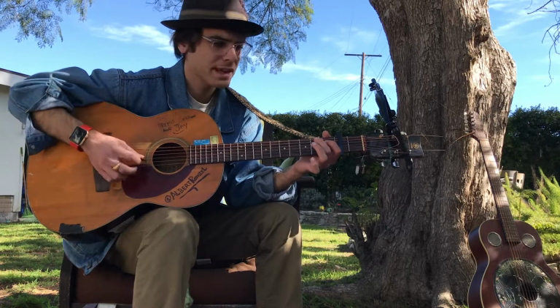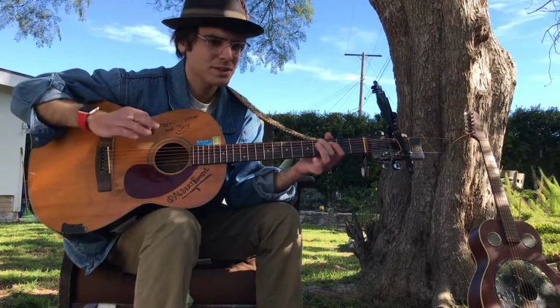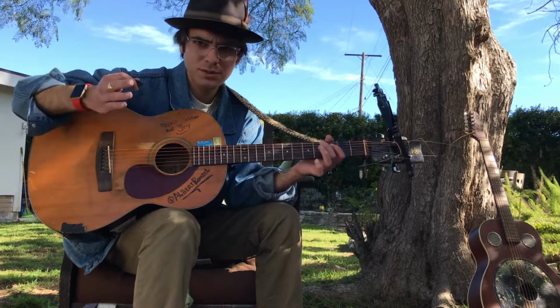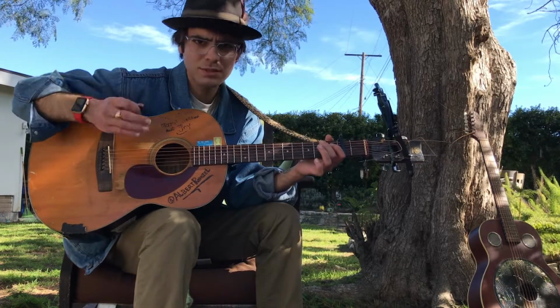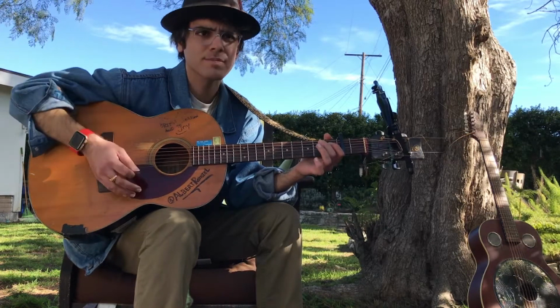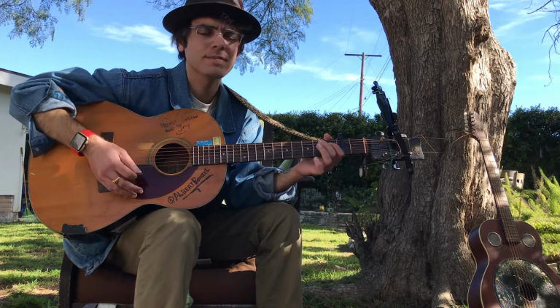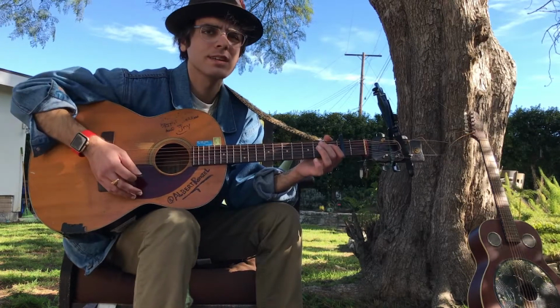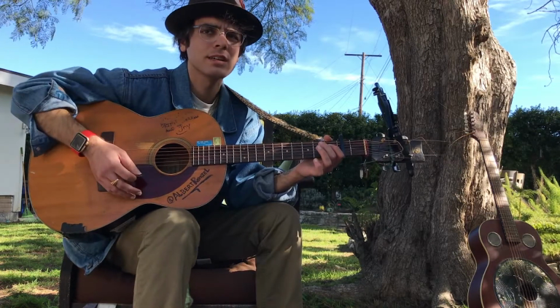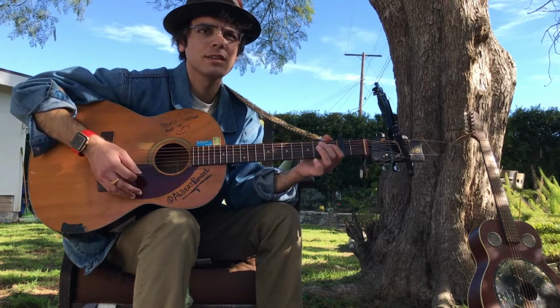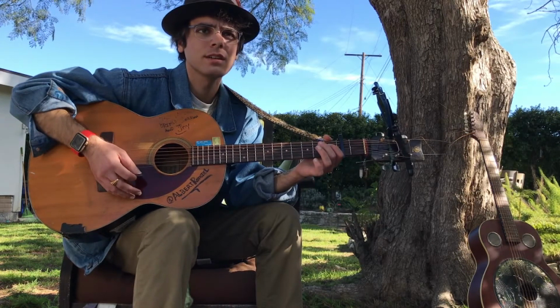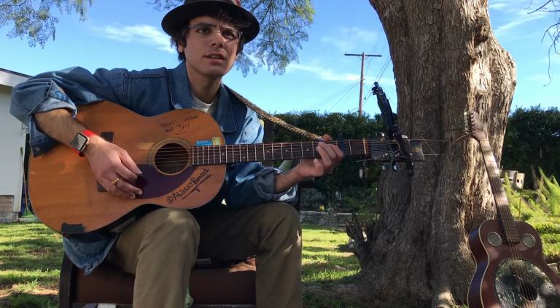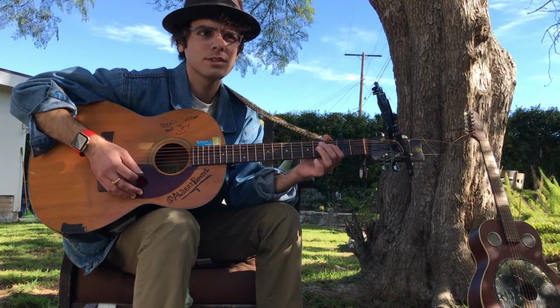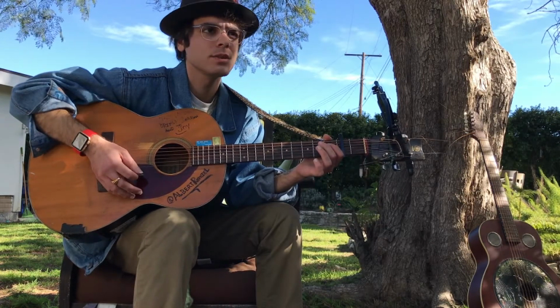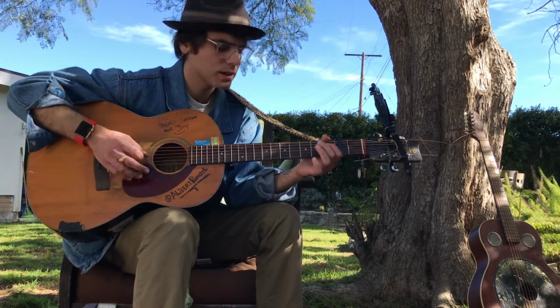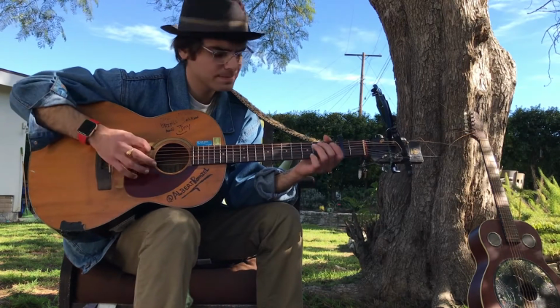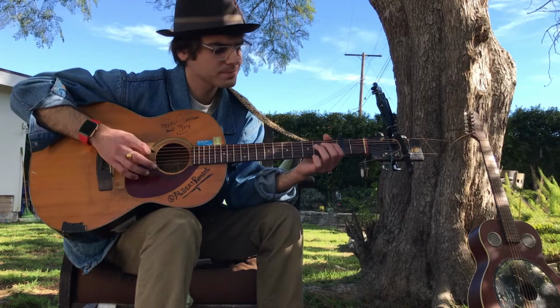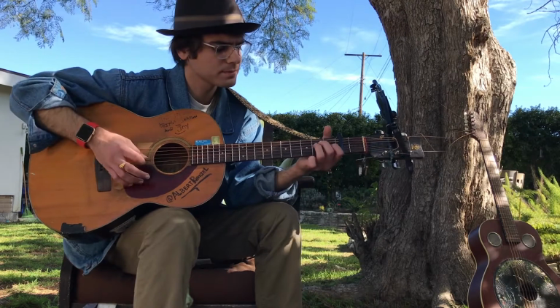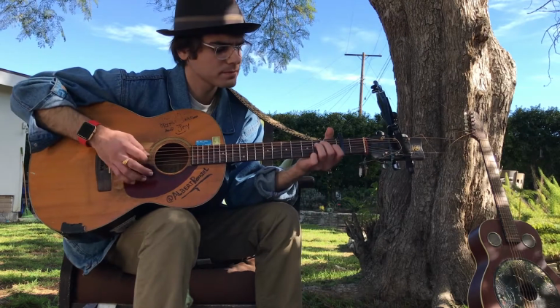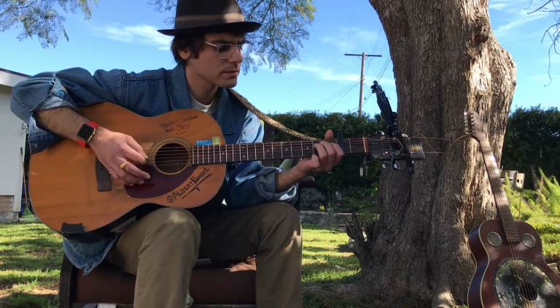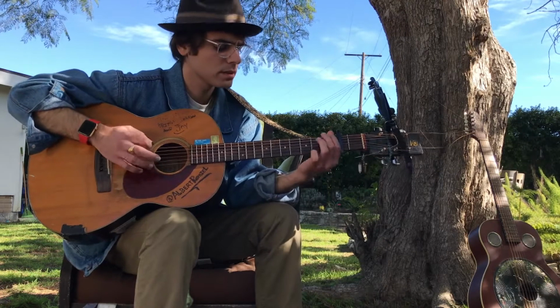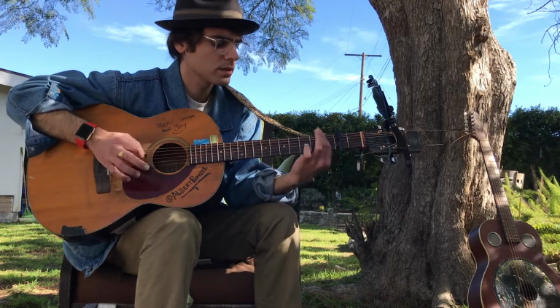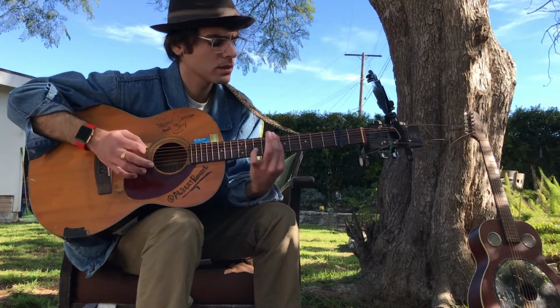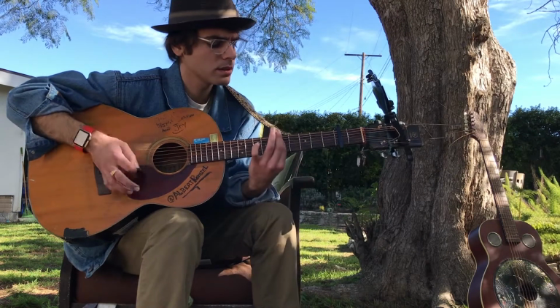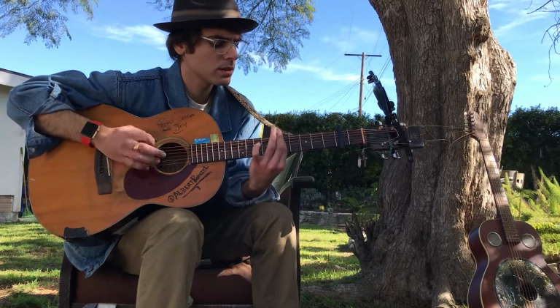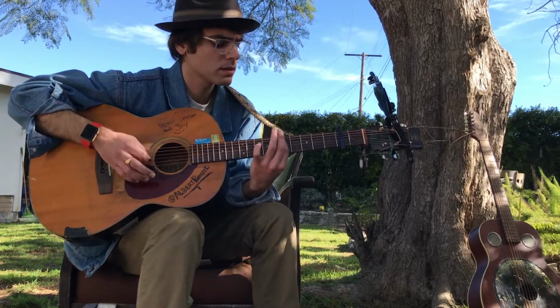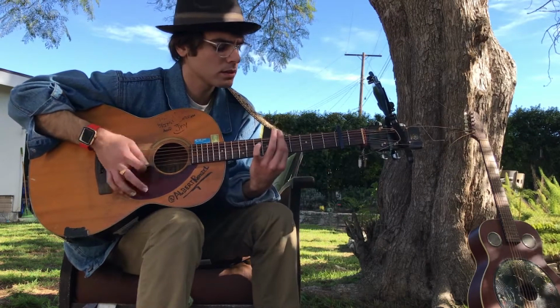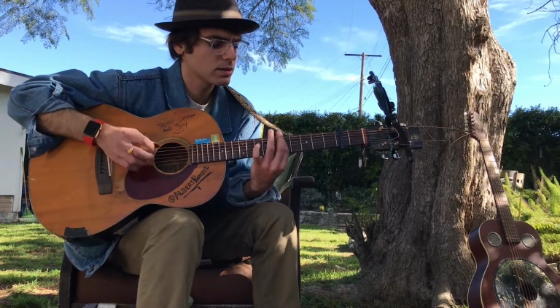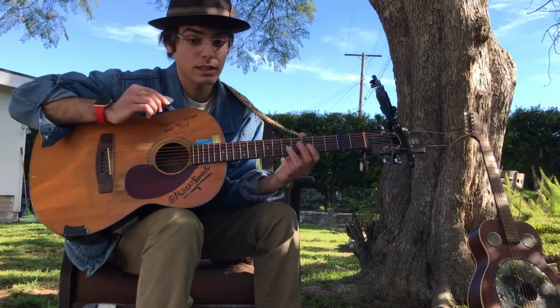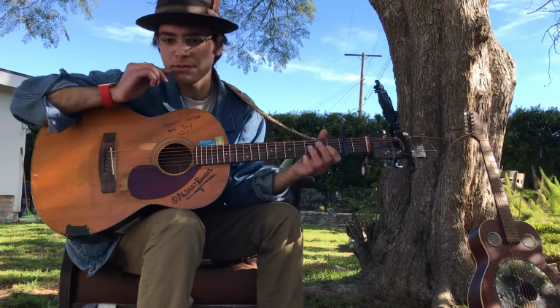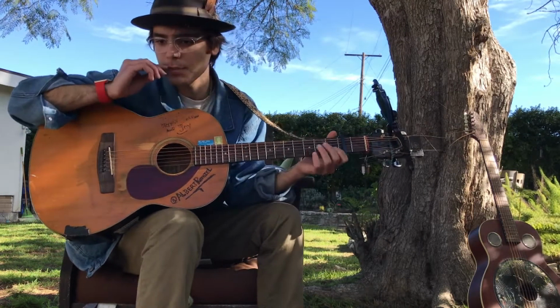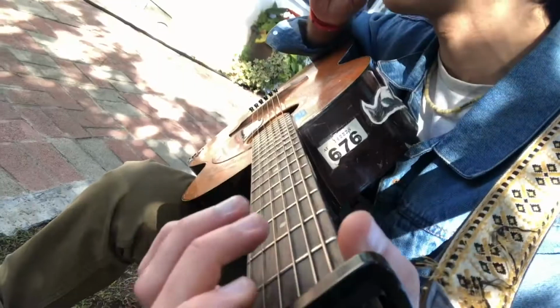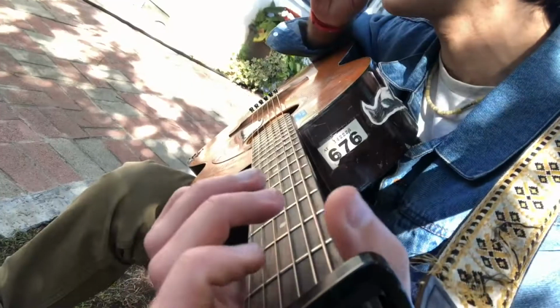You do what you want — you can even fingerpick too.